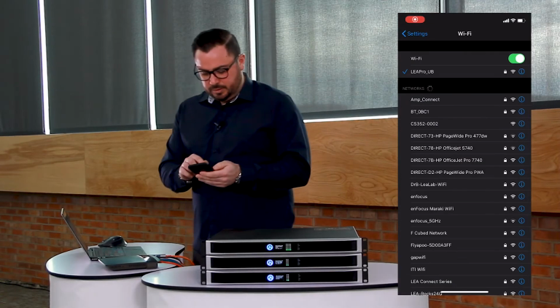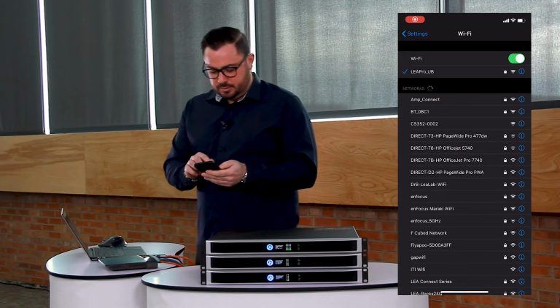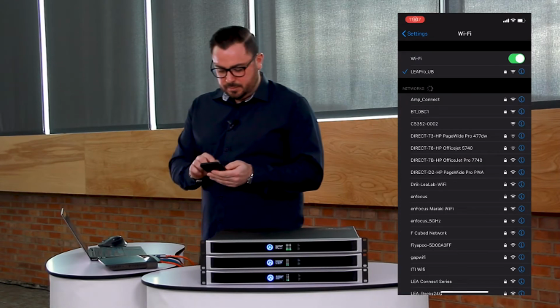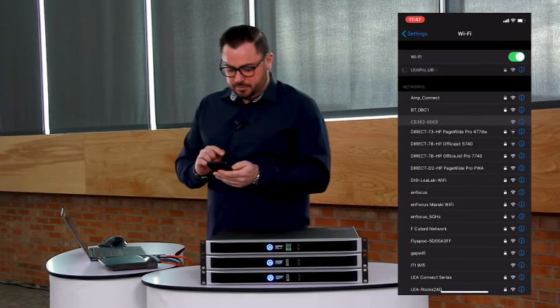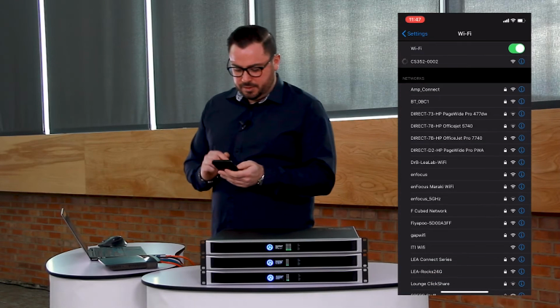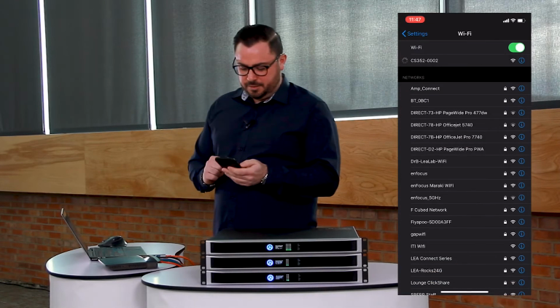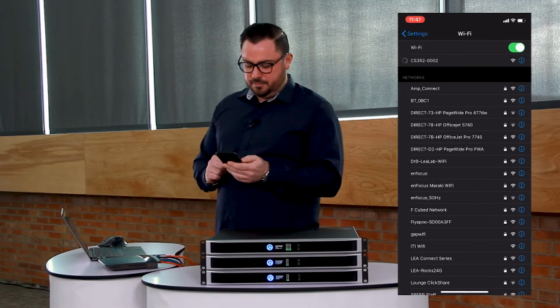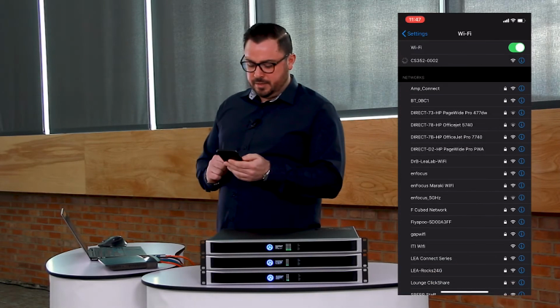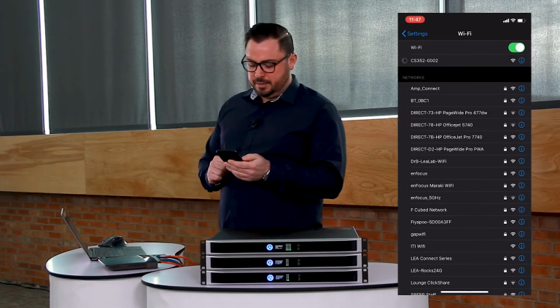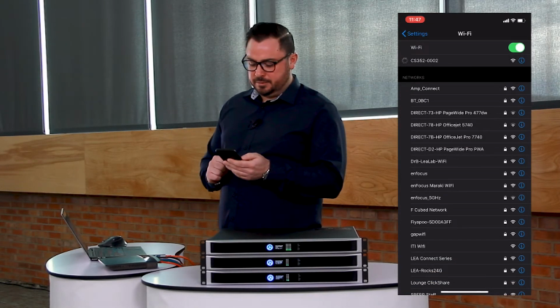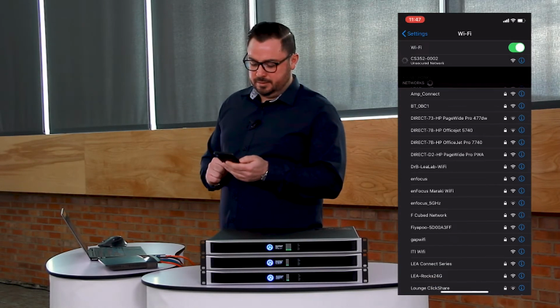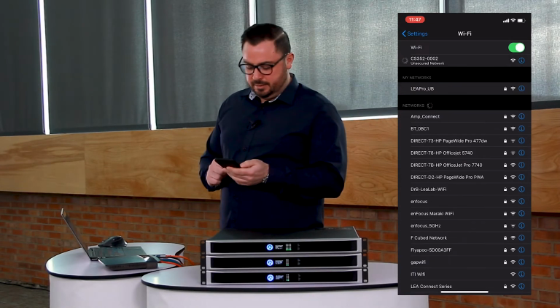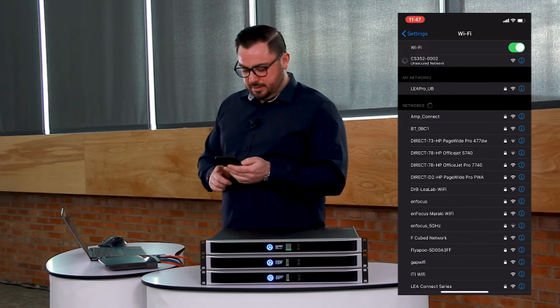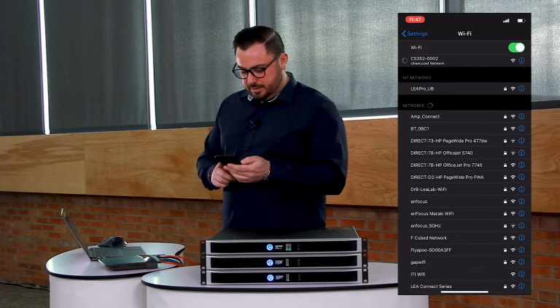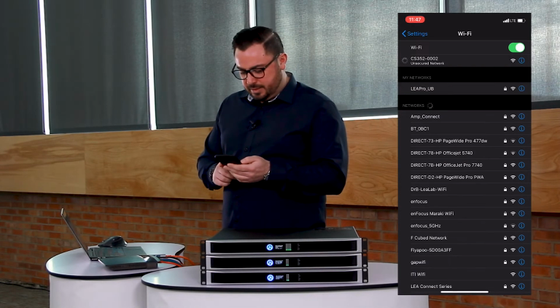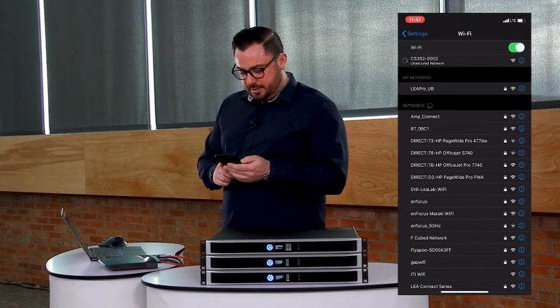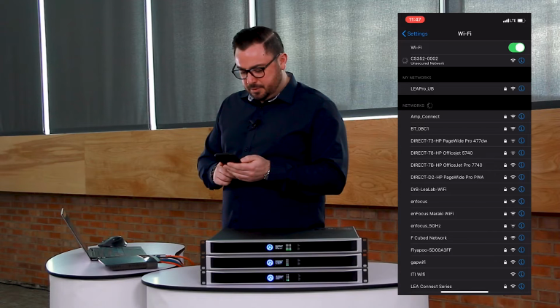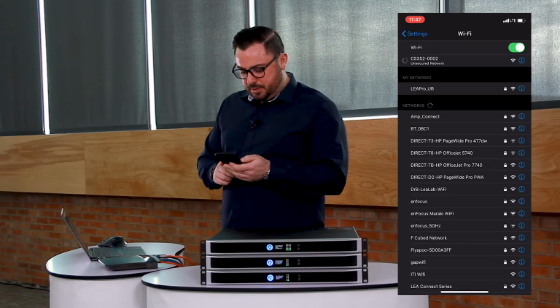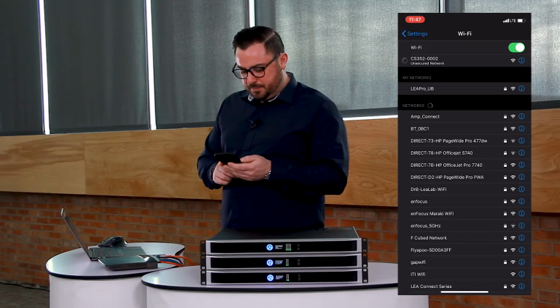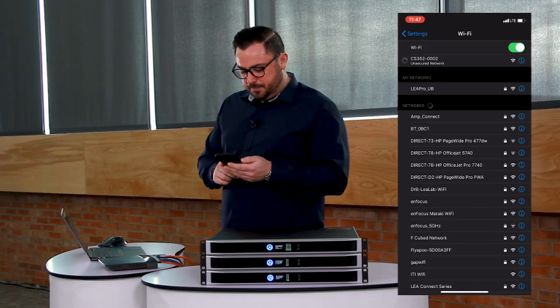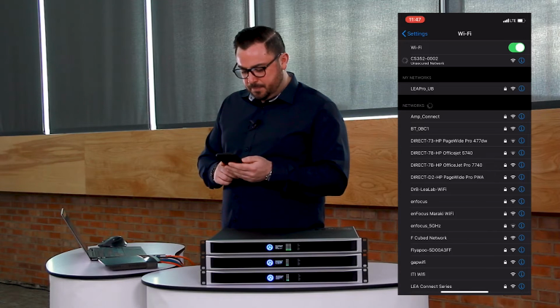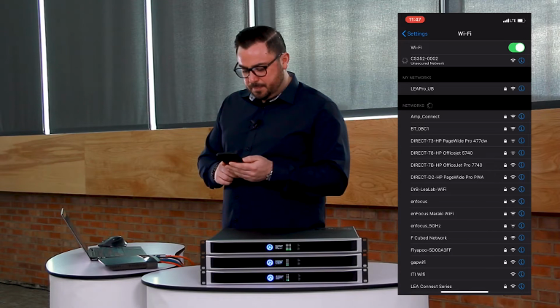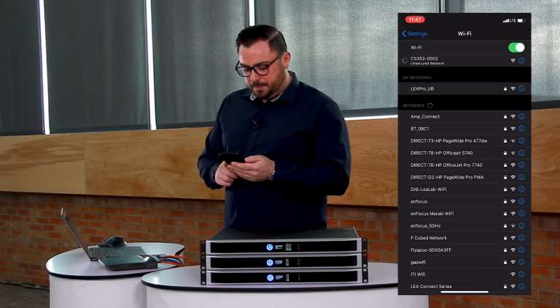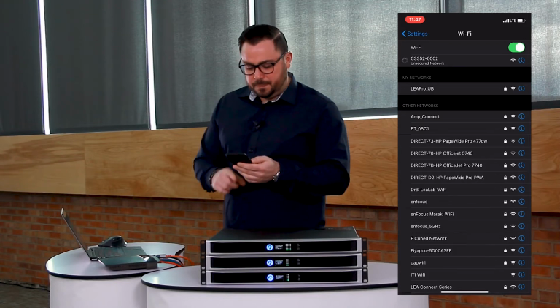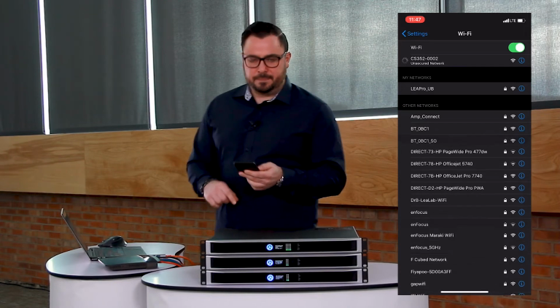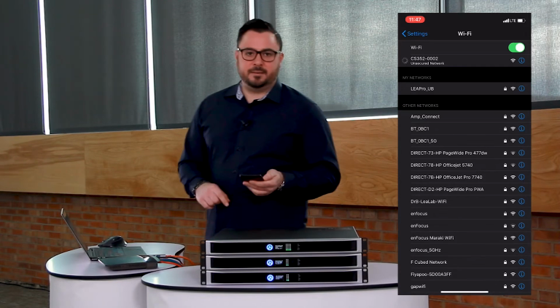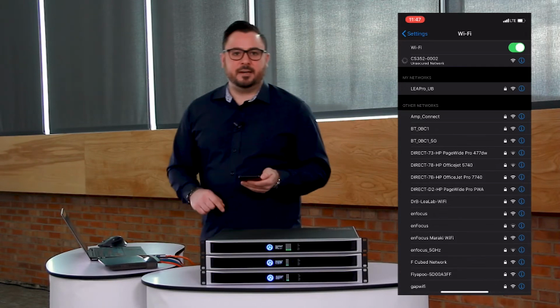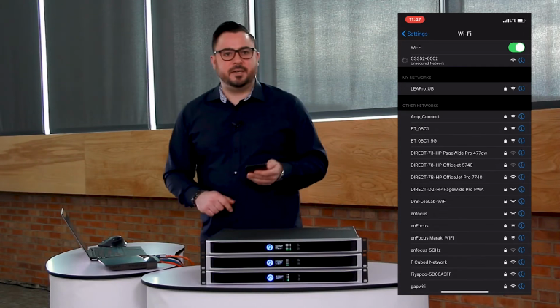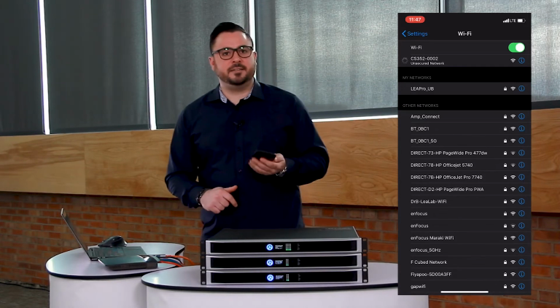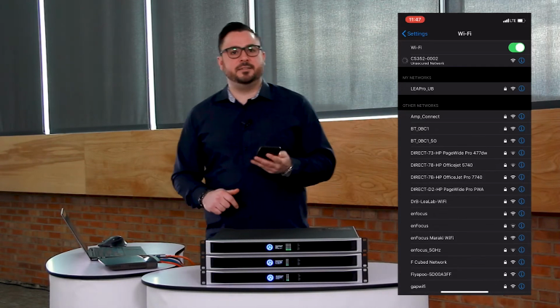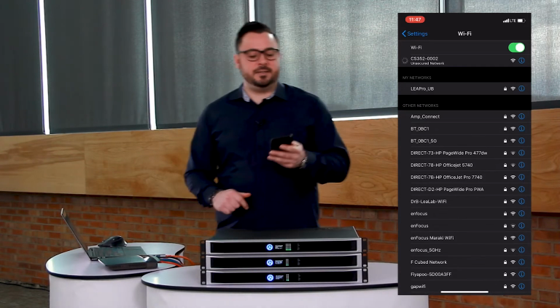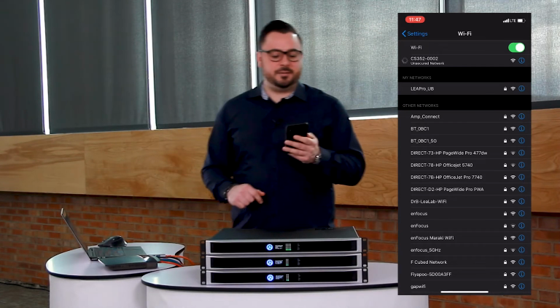So I come to my phone here, find that access point, and I'm connecting to it now.